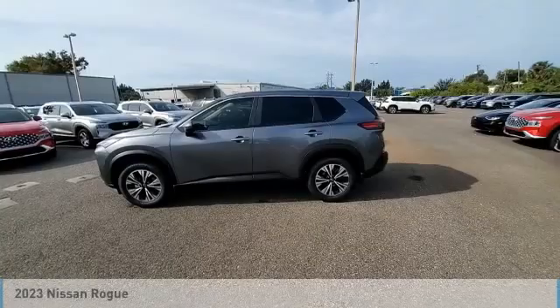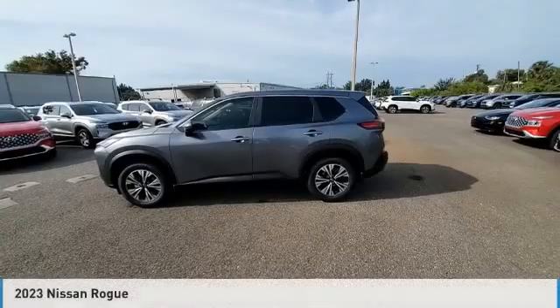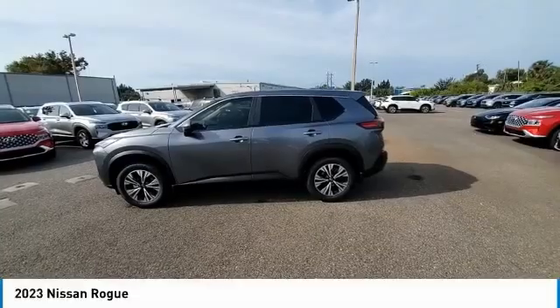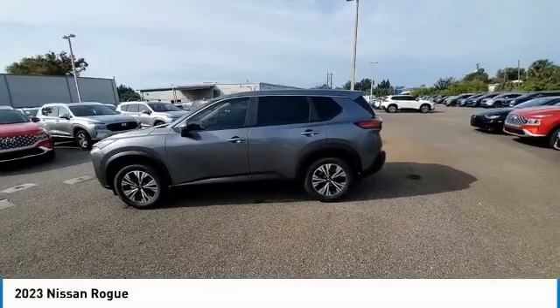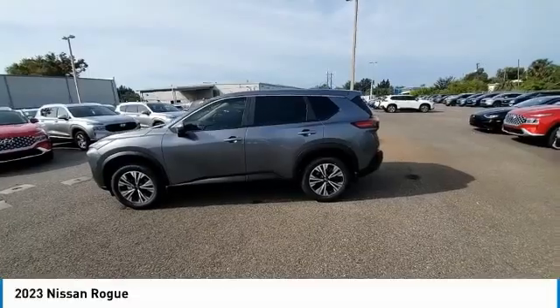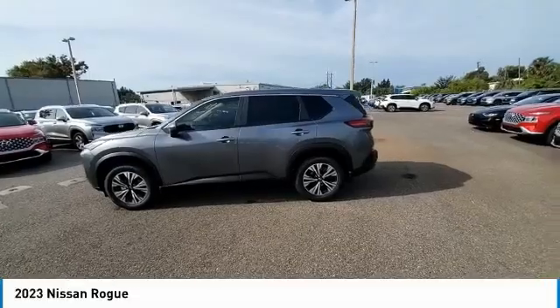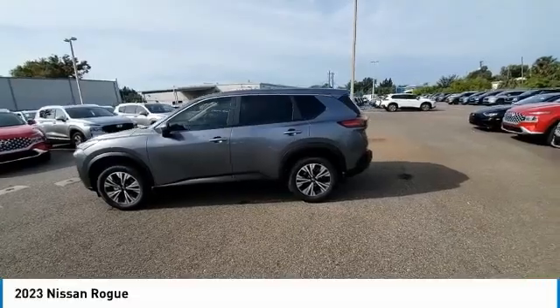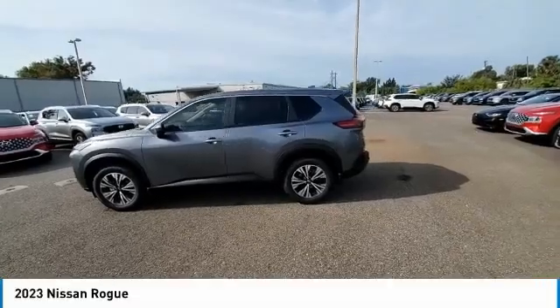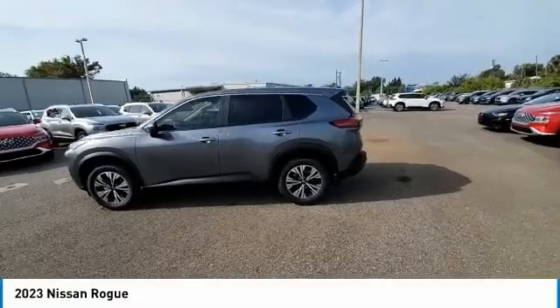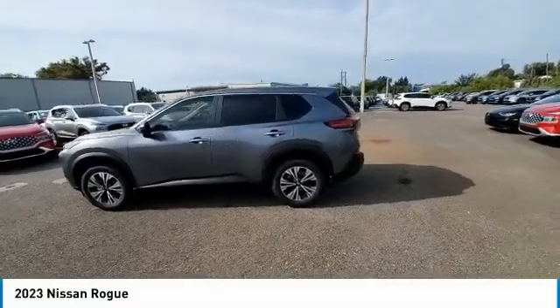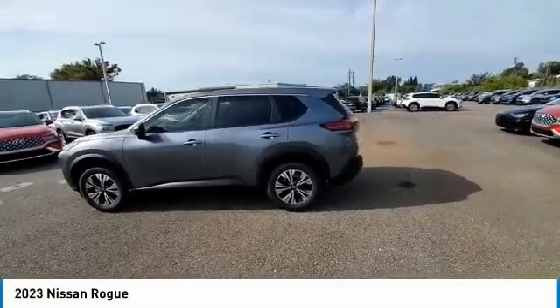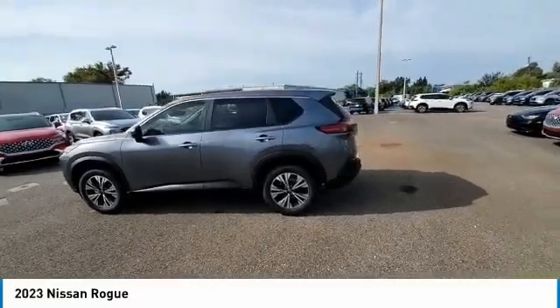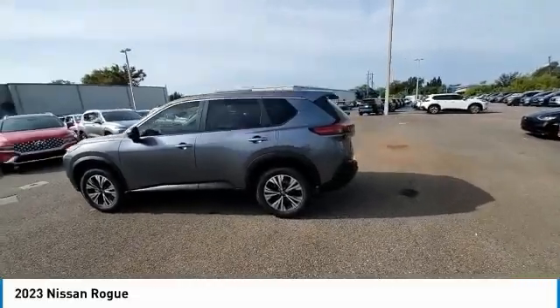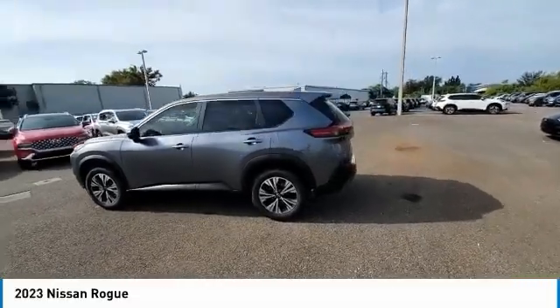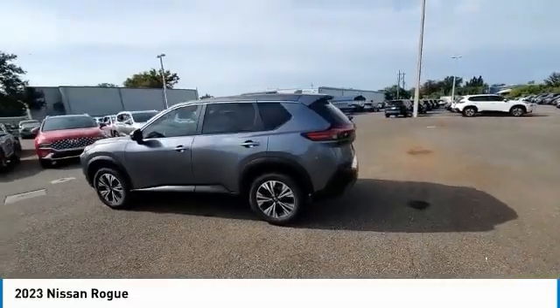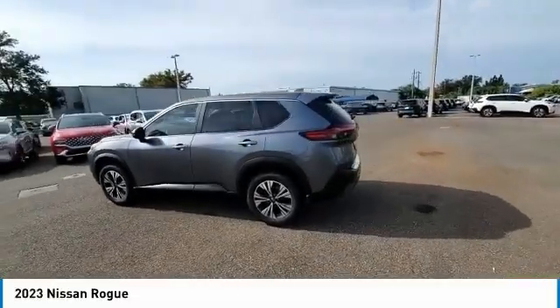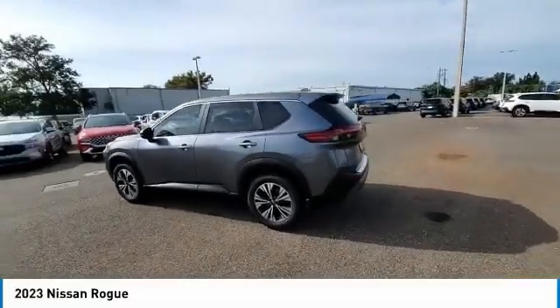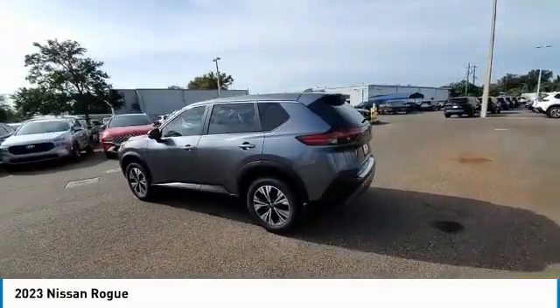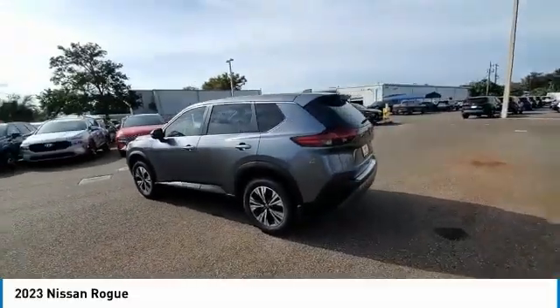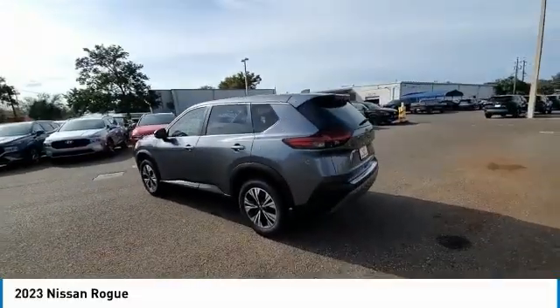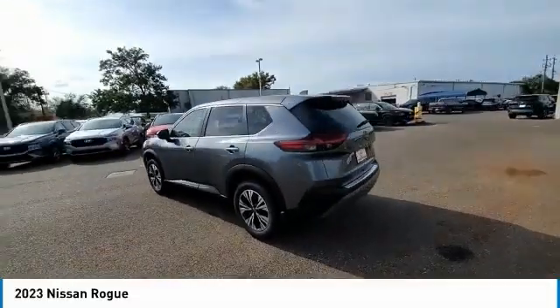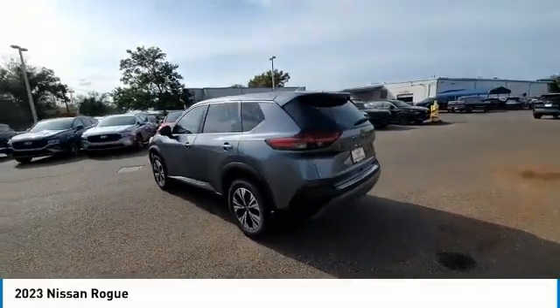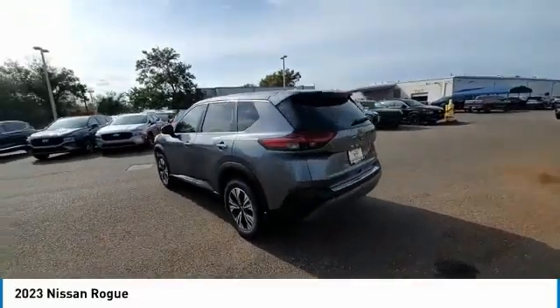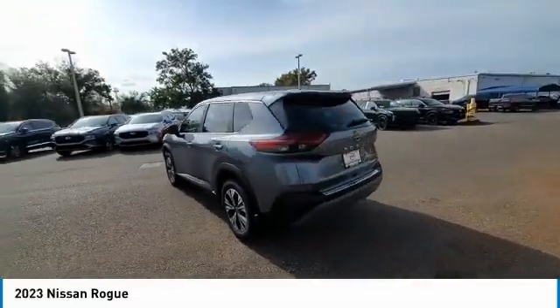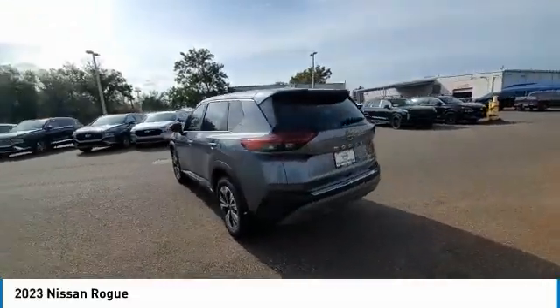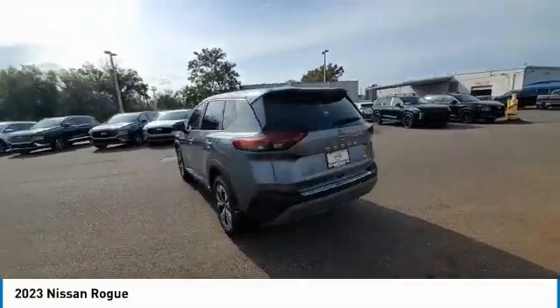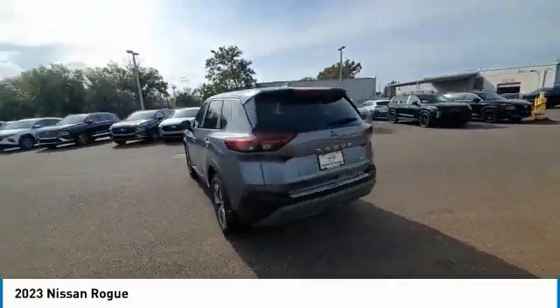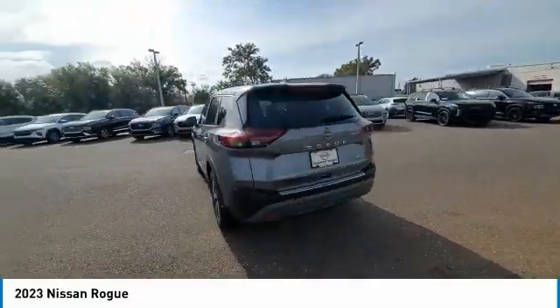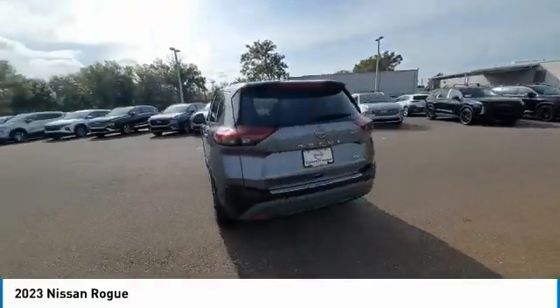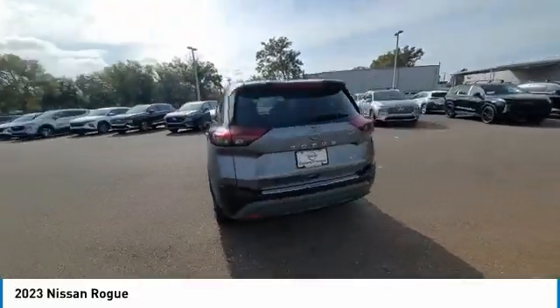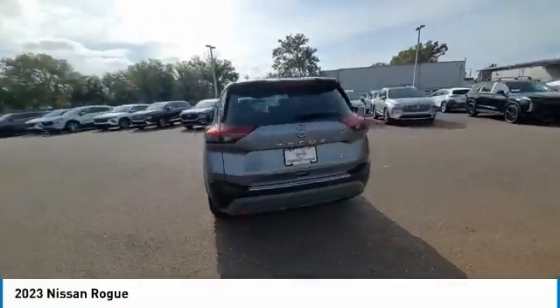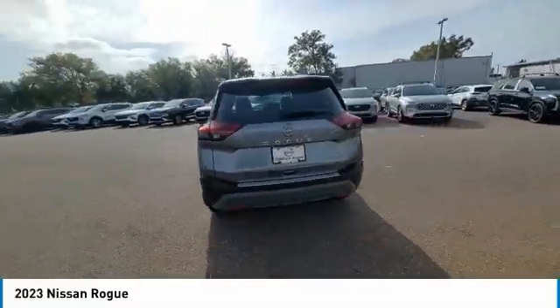Looking for the right vehicle? Check out the 2023 Rogue.